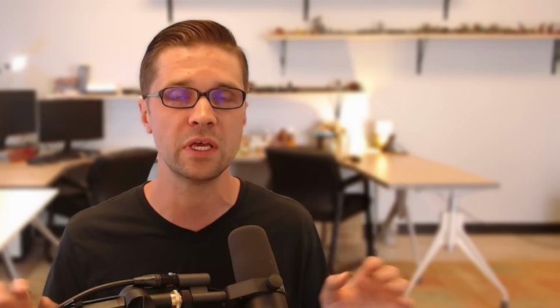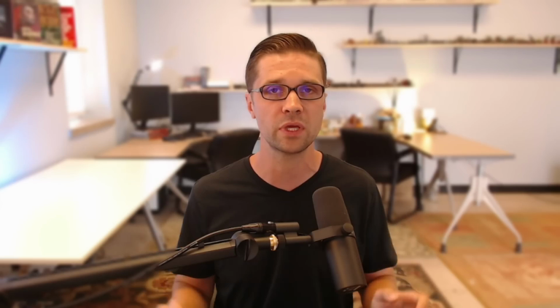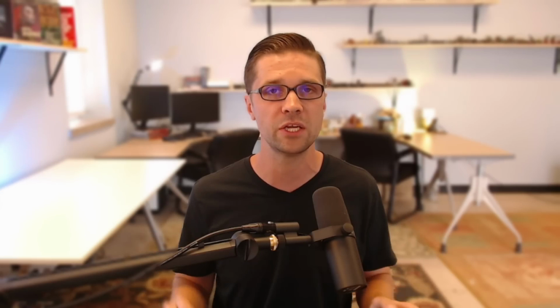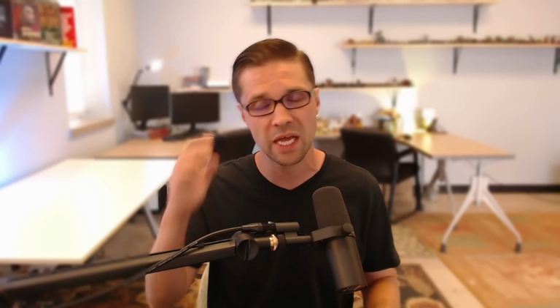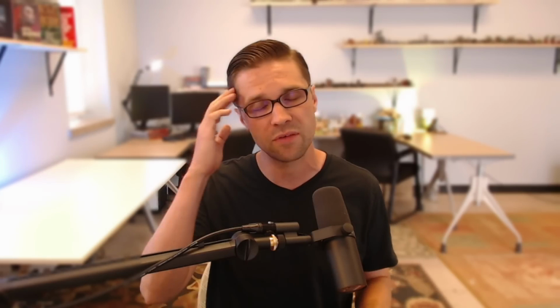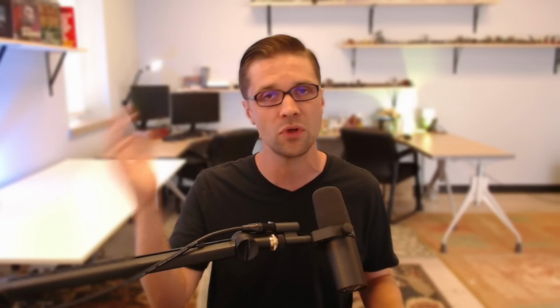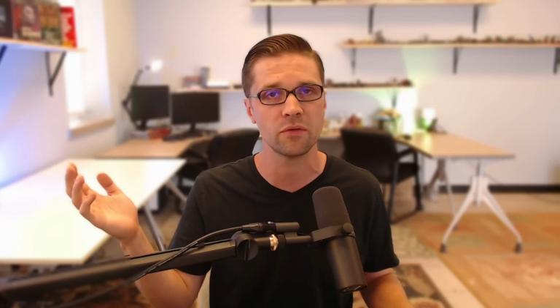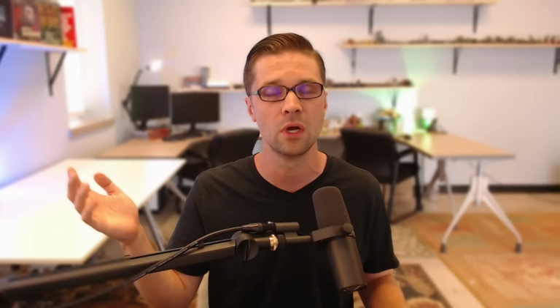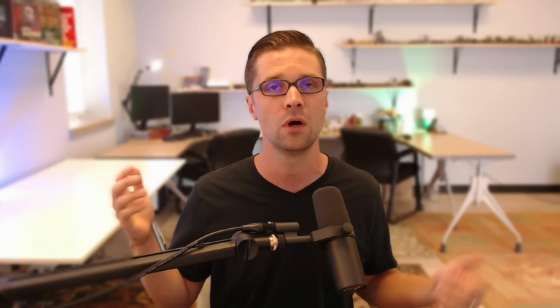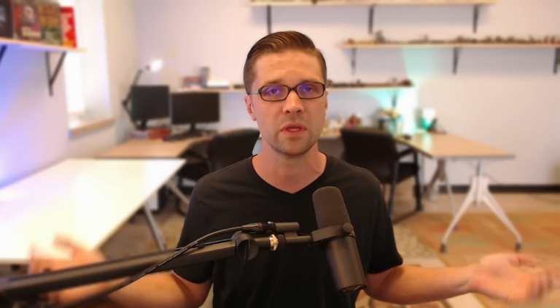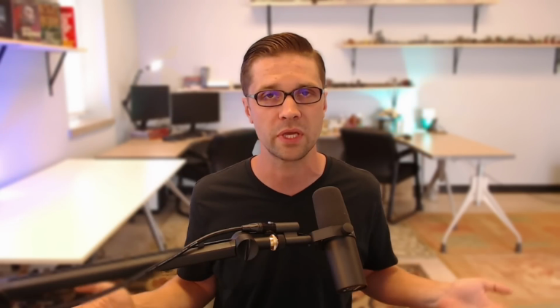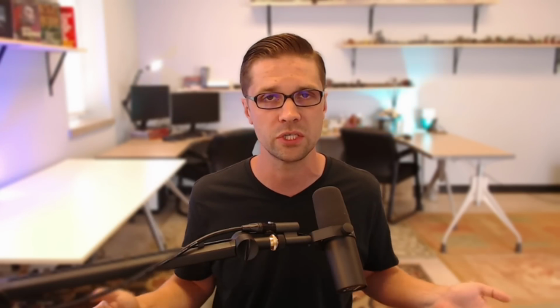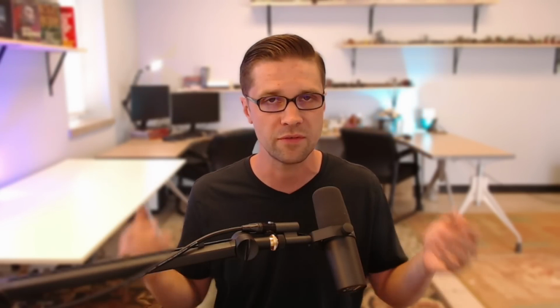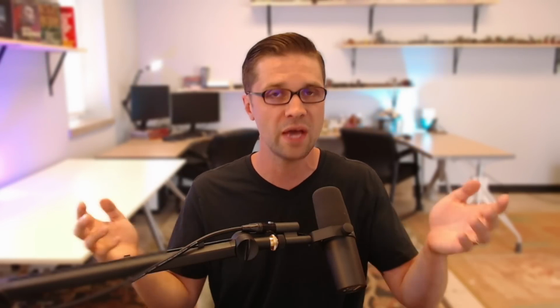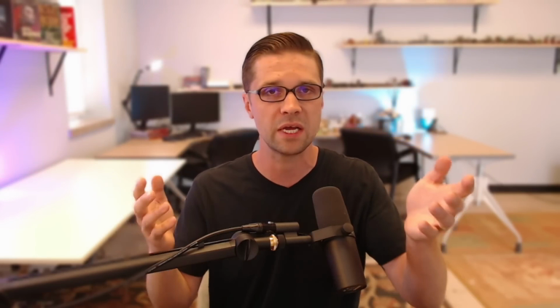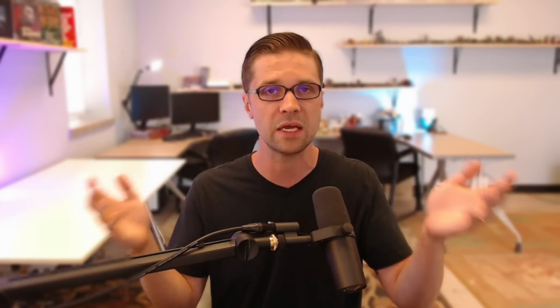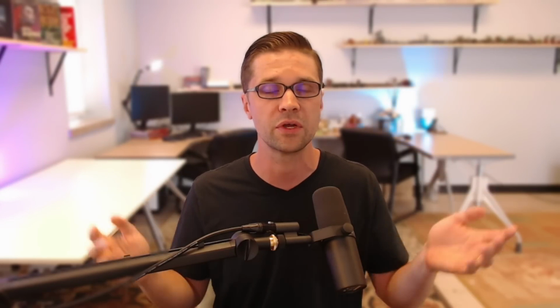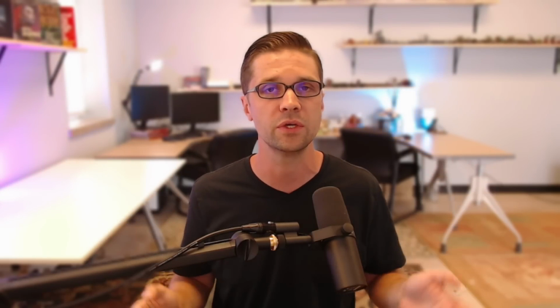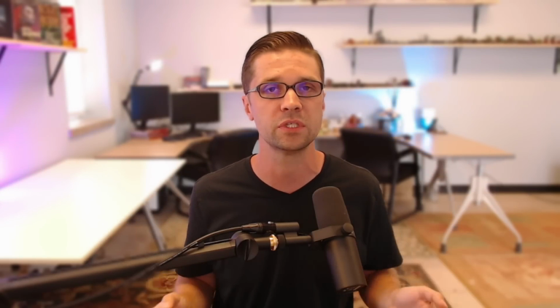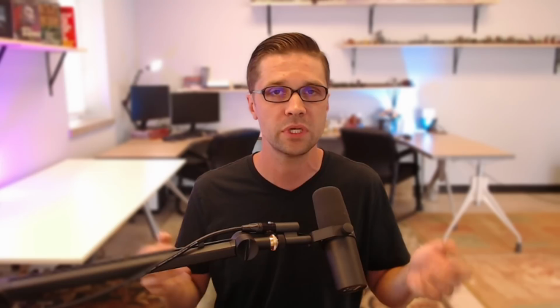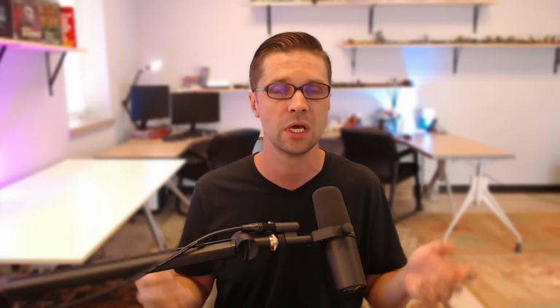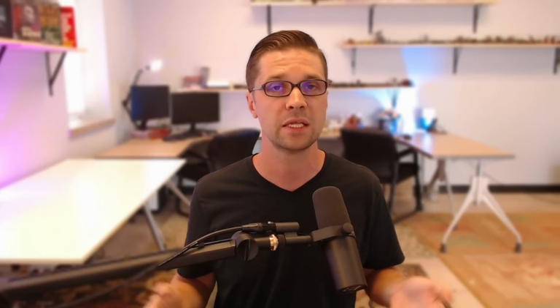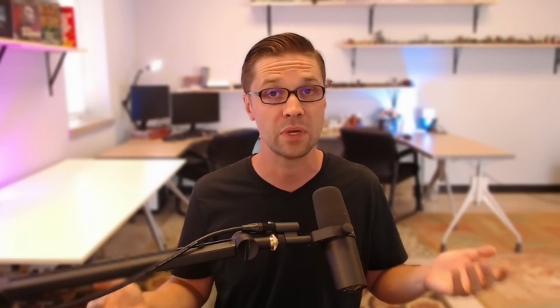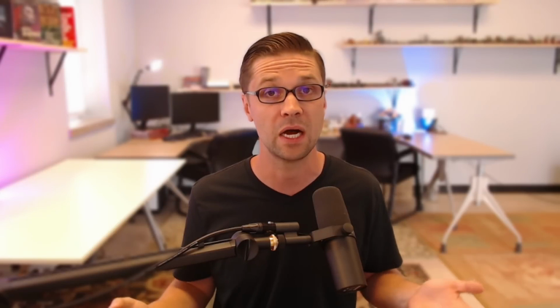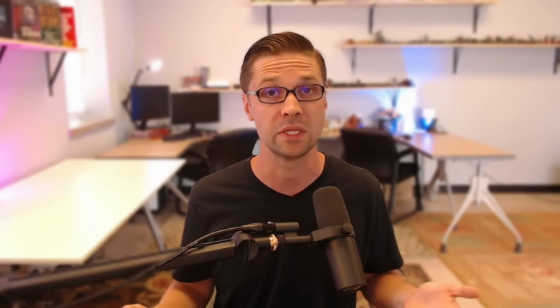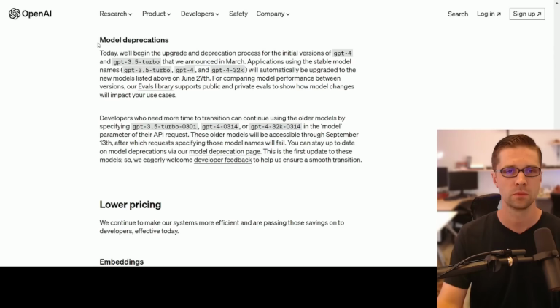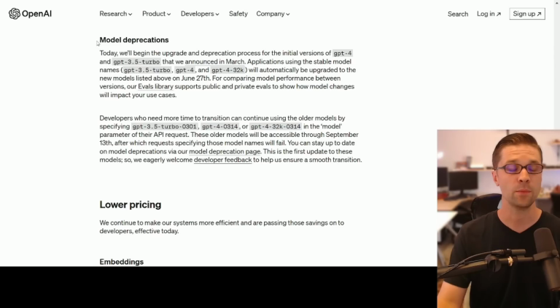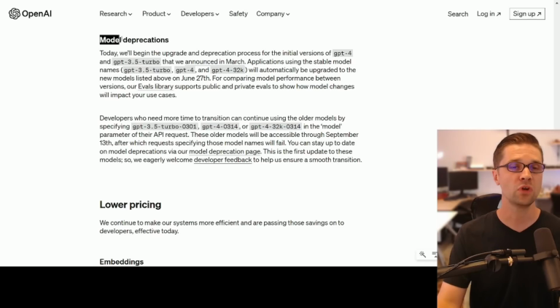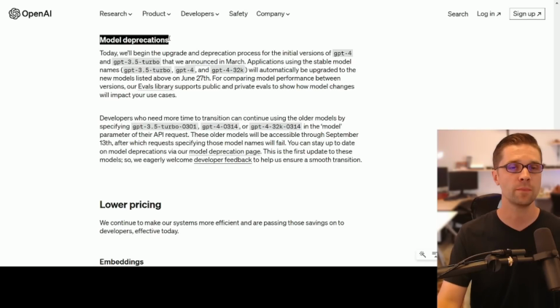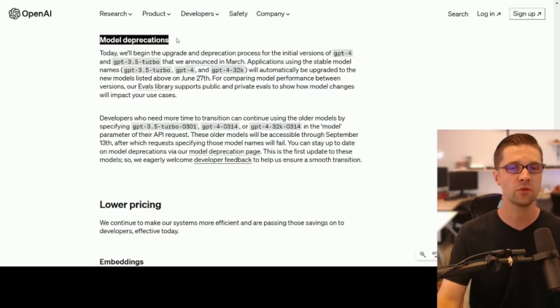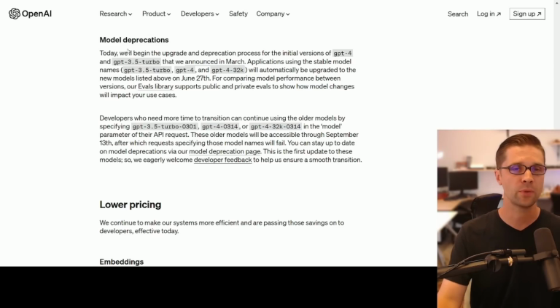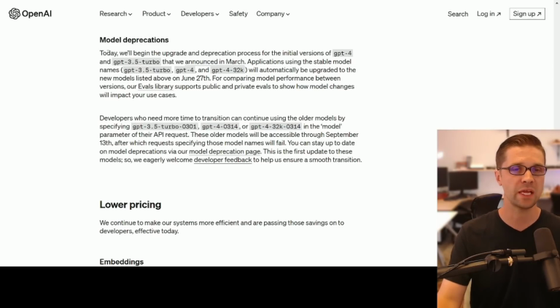The implications — I haven't even thought of all the implications. If you have an idea how you're going to use this, please type it in the comments. Now, moving on to model deprecation.